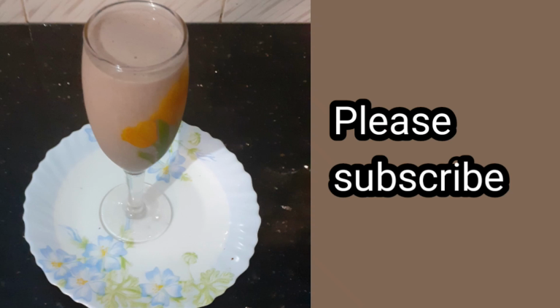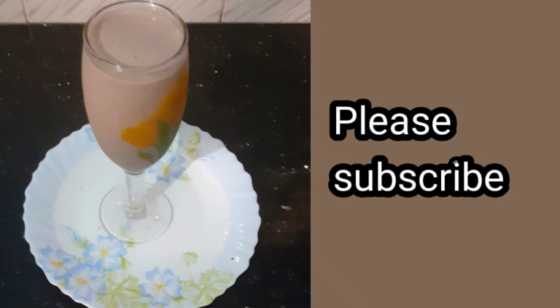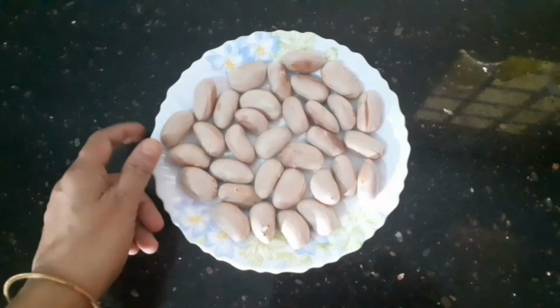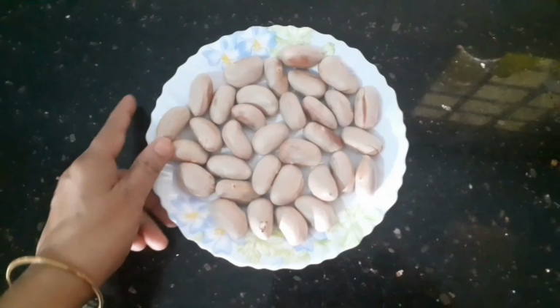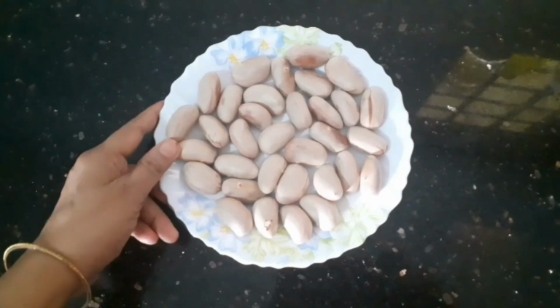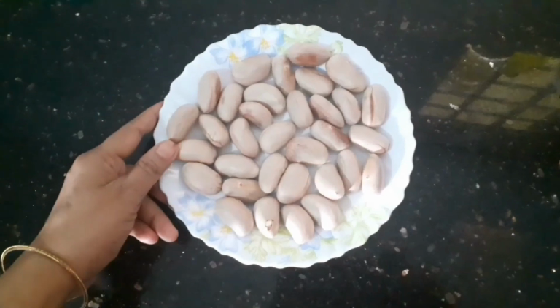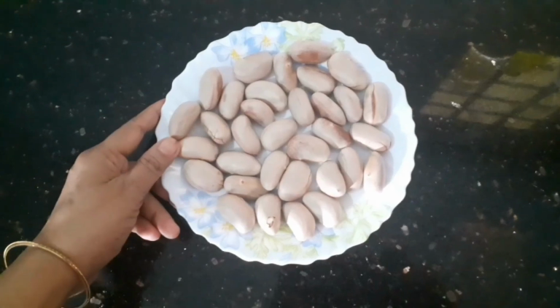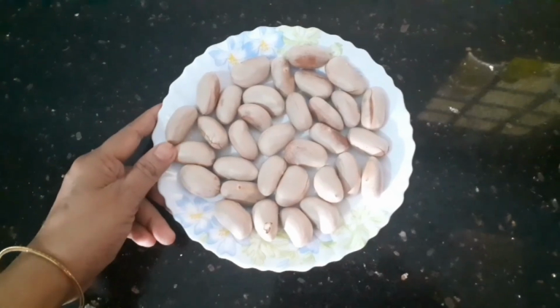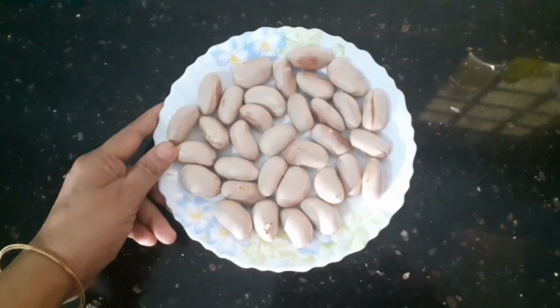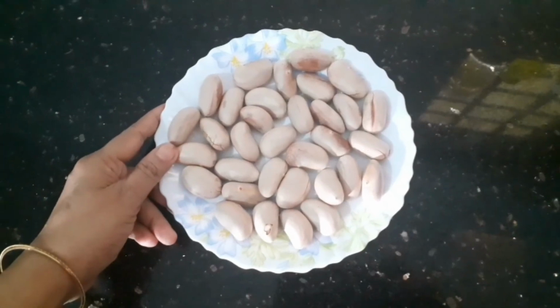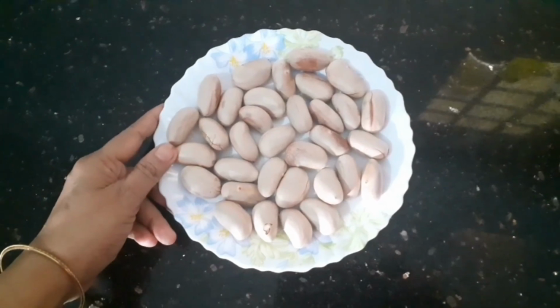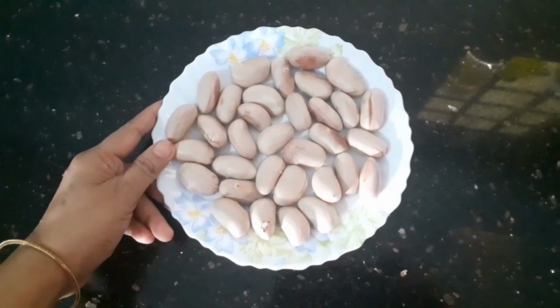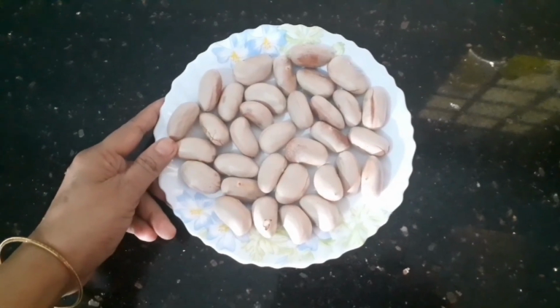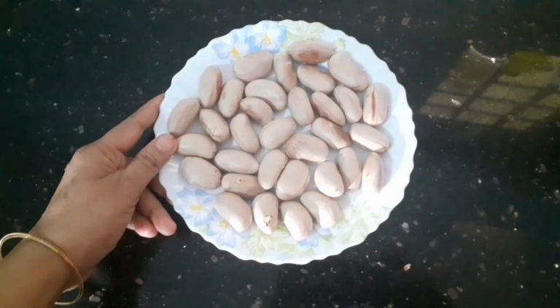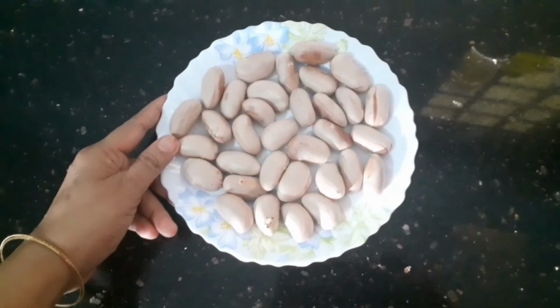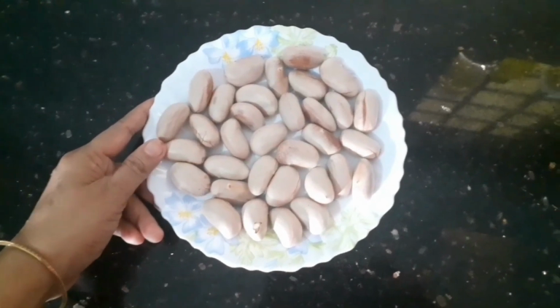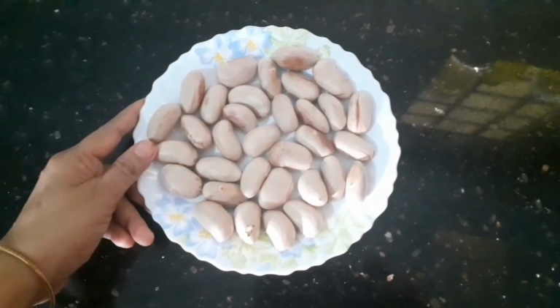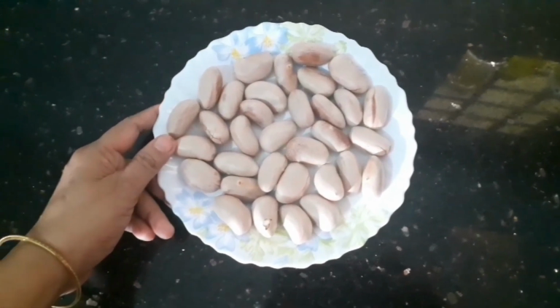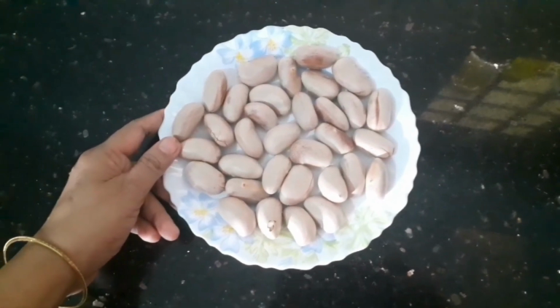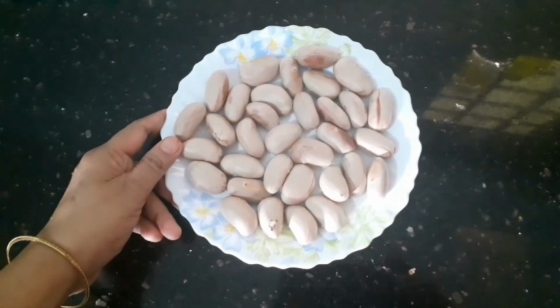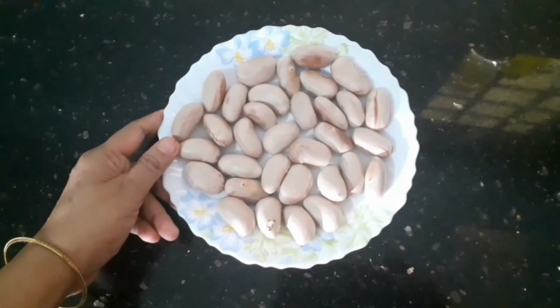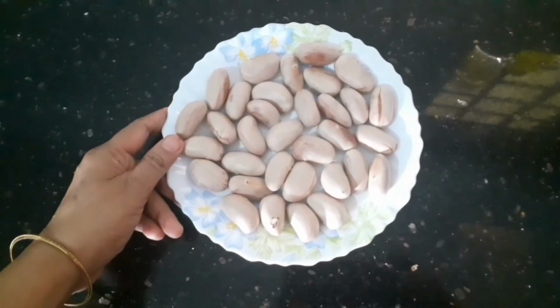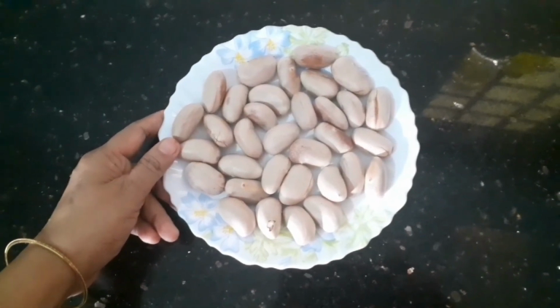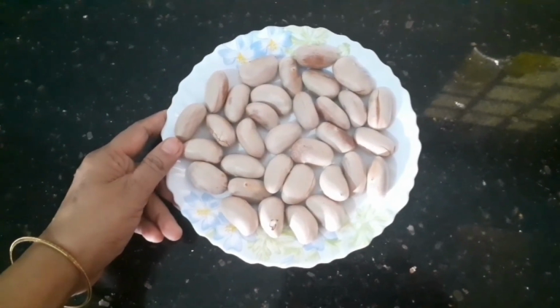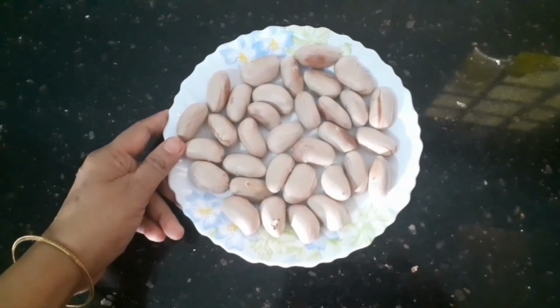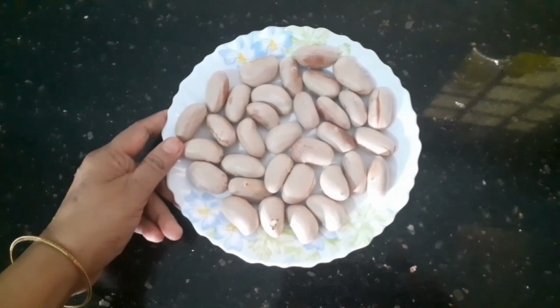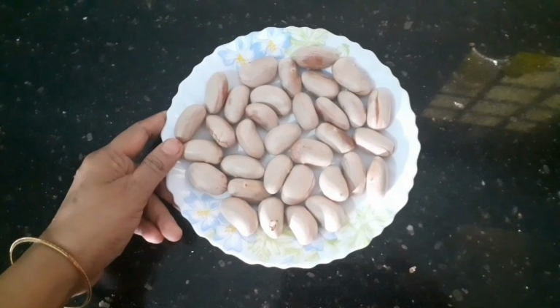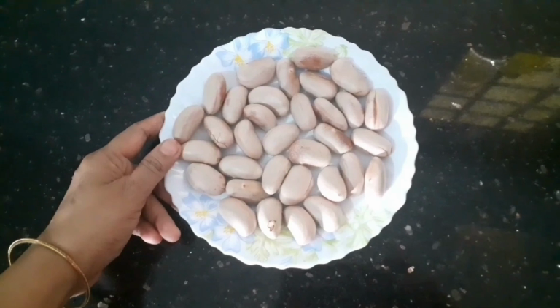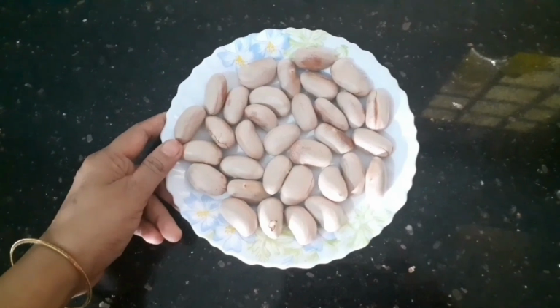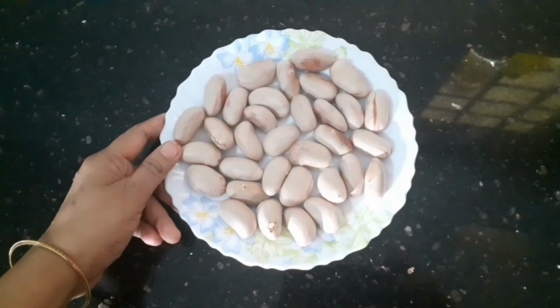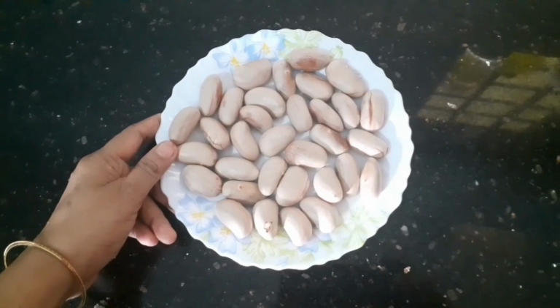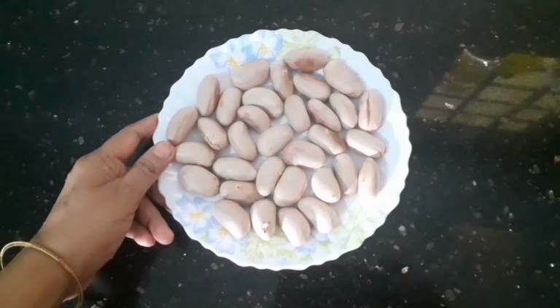Hi friends, welcome to this video. Chakakuri Konduru Shake.